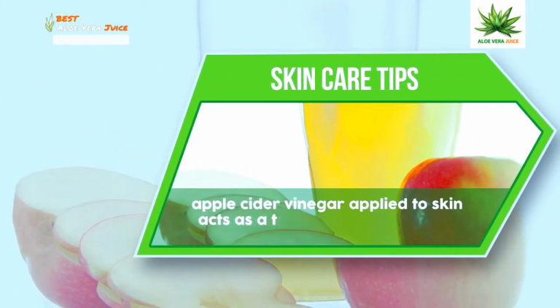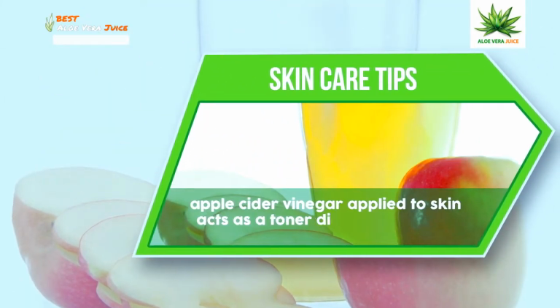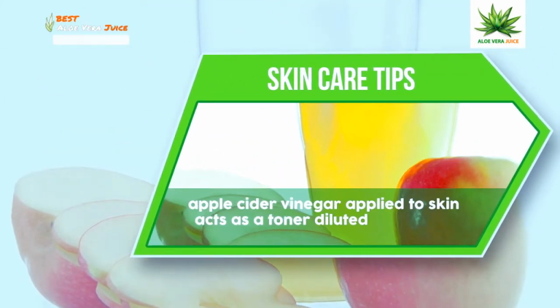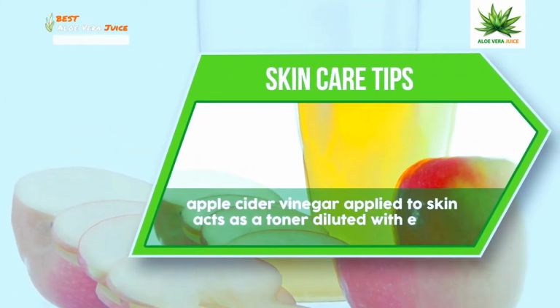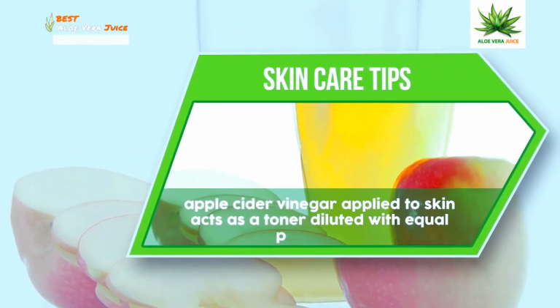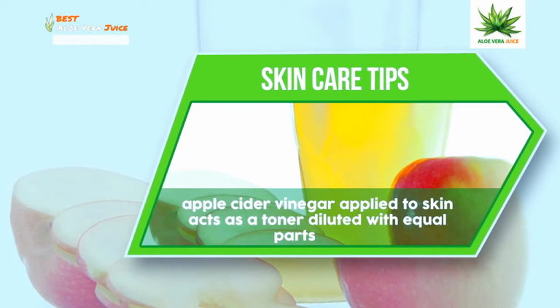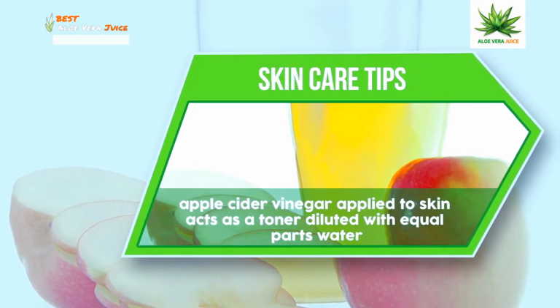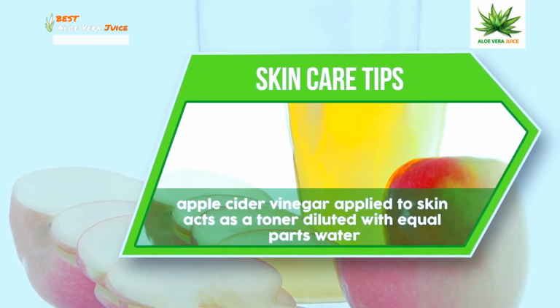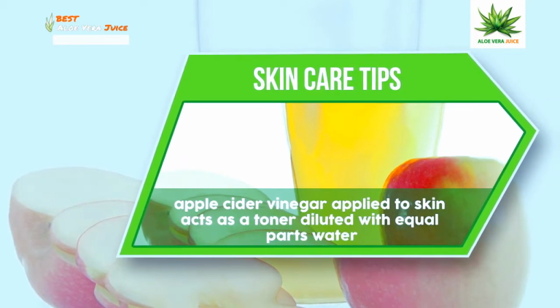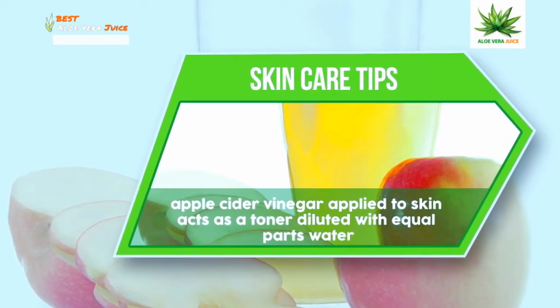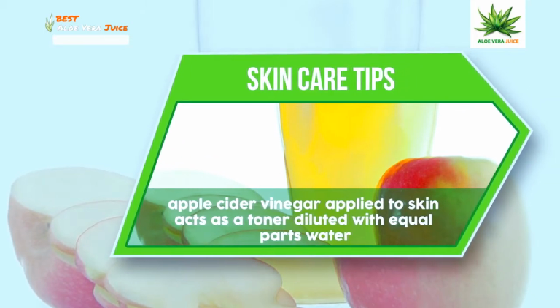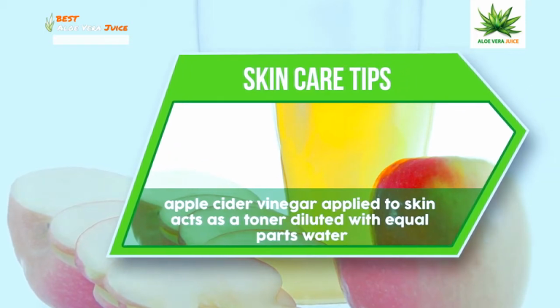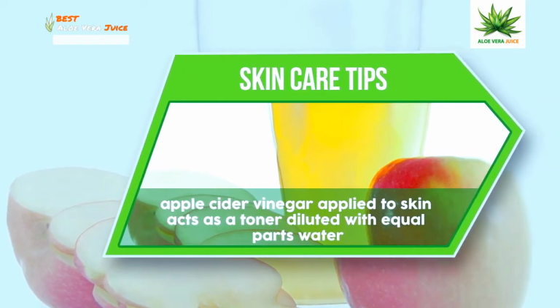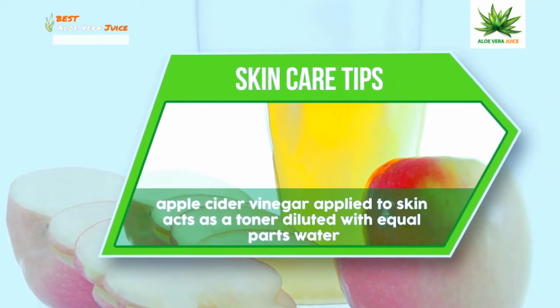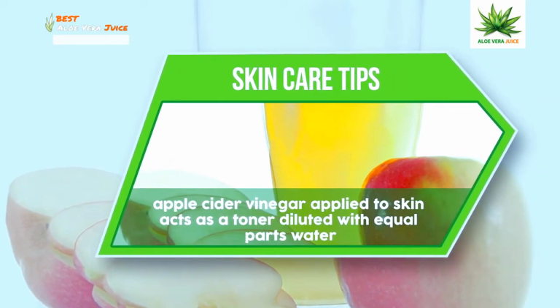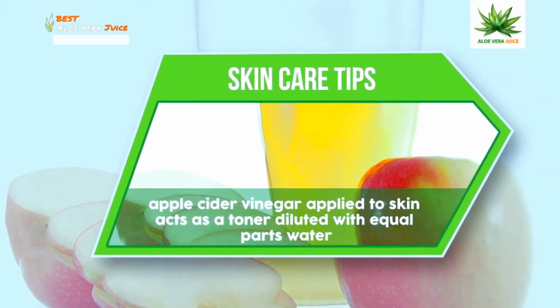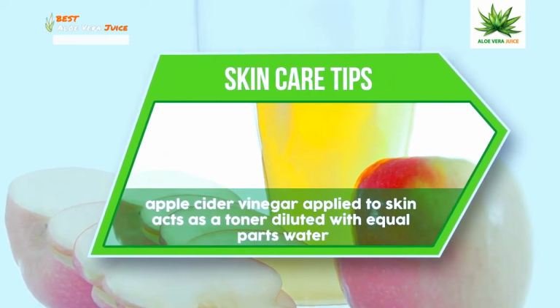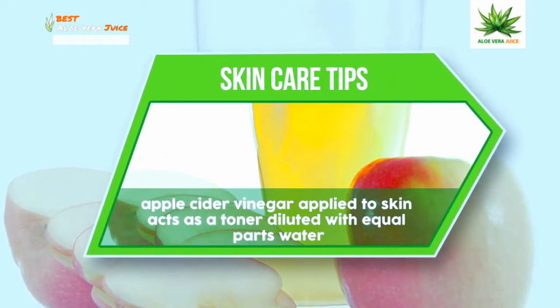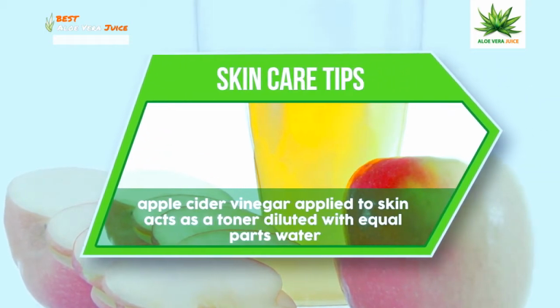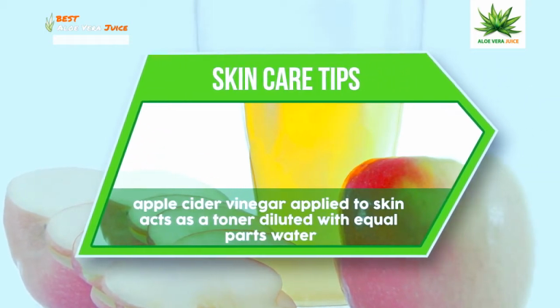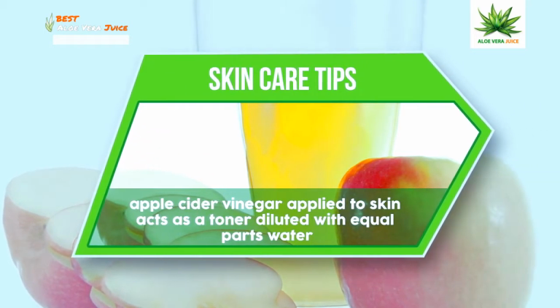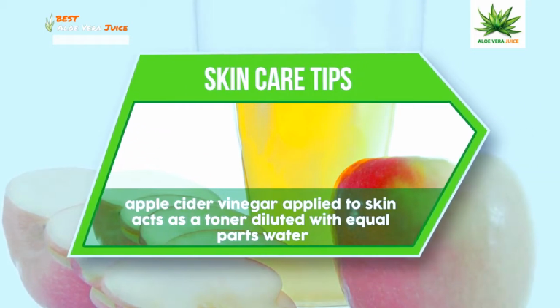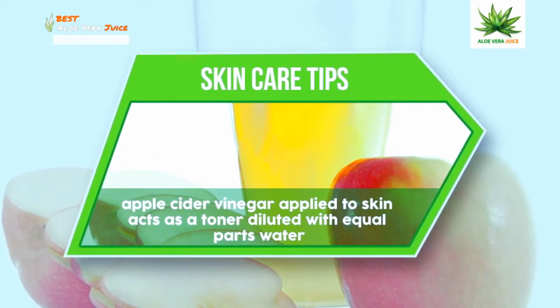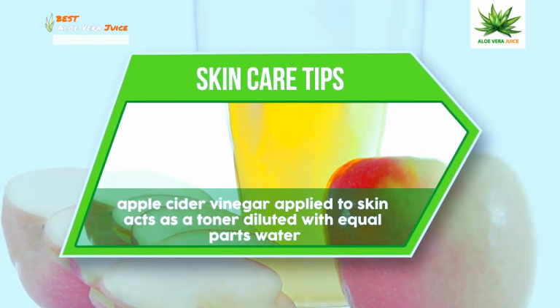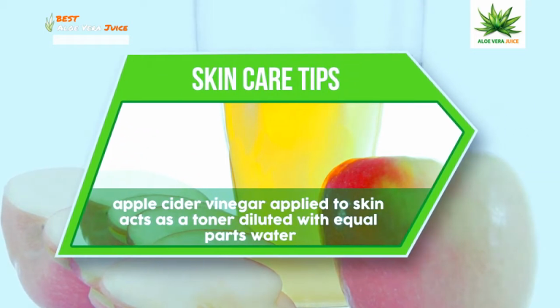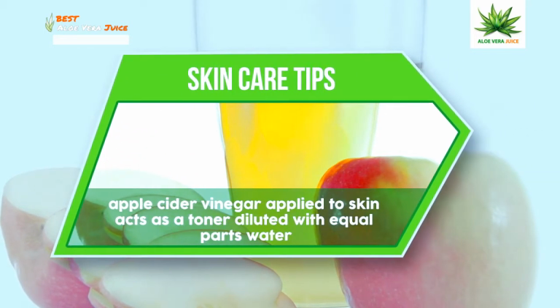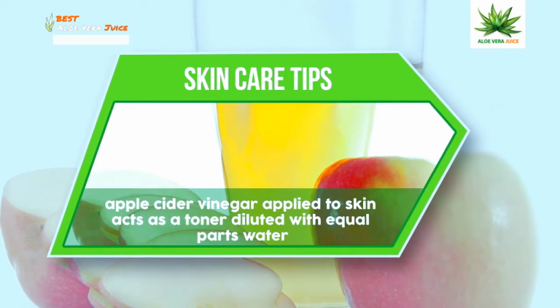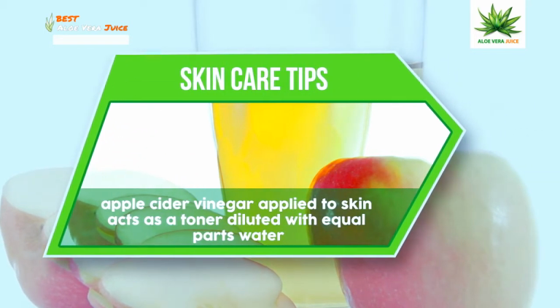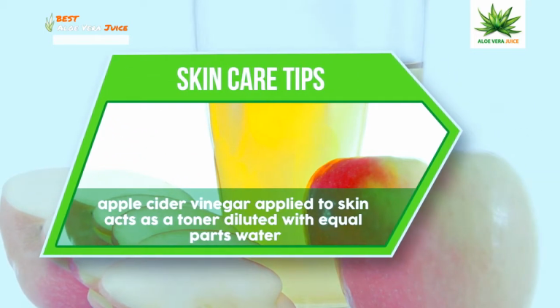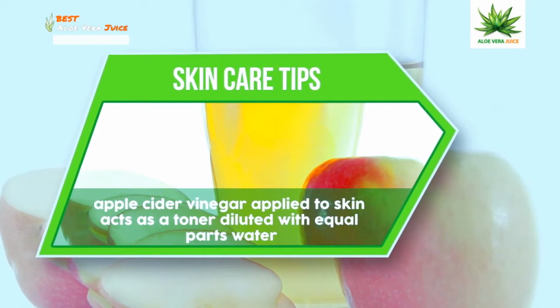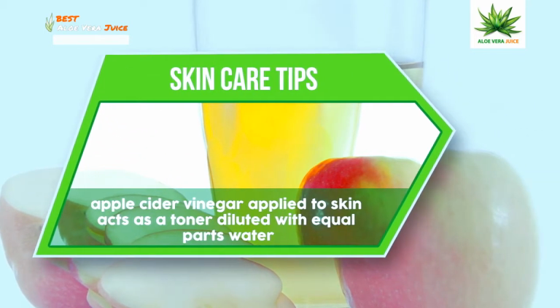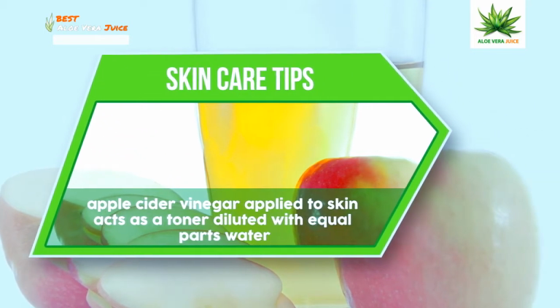Apple Cider Vinegar applied to skin acts as a toner, diluted with equal parts water.